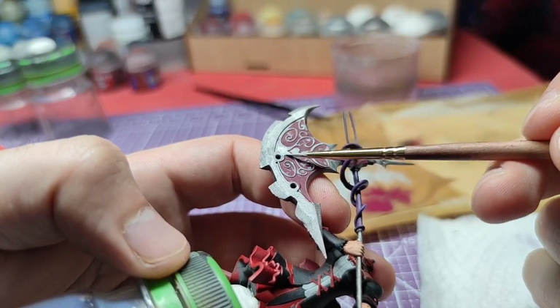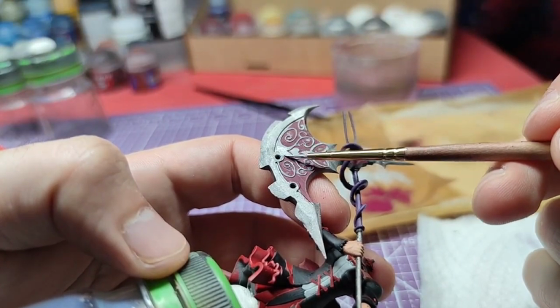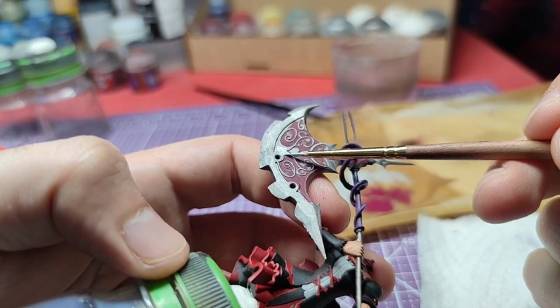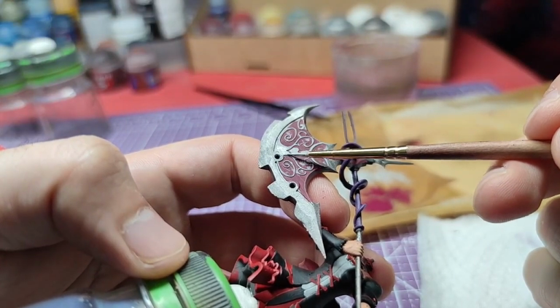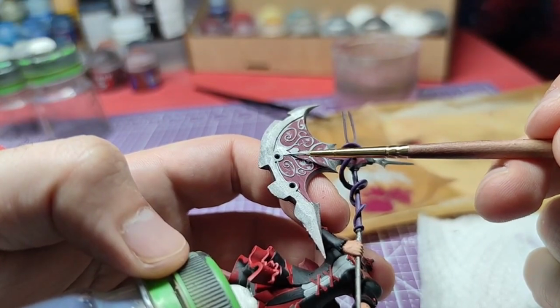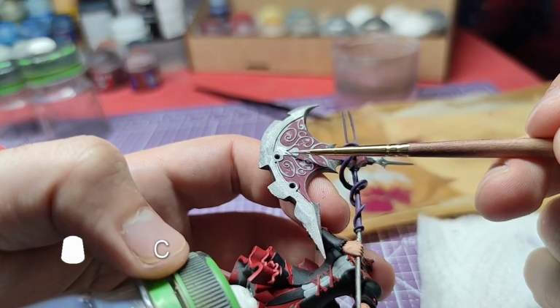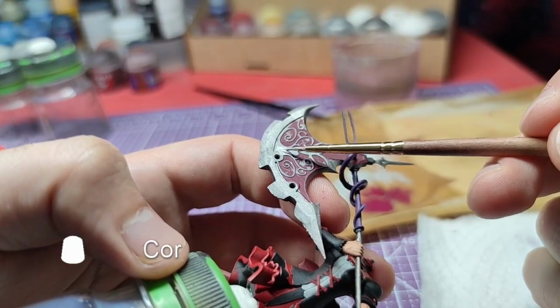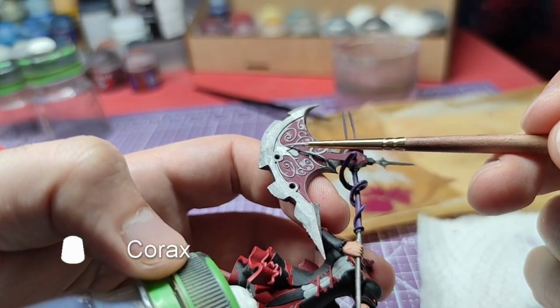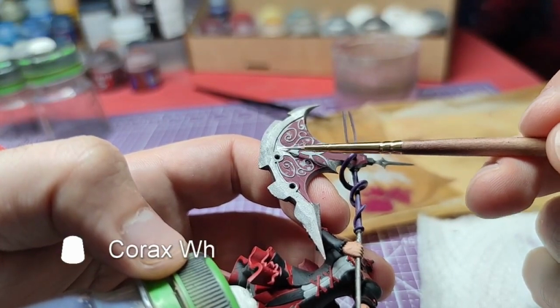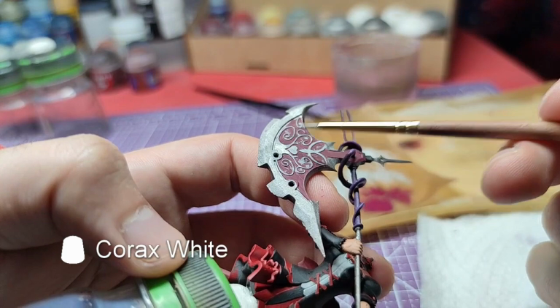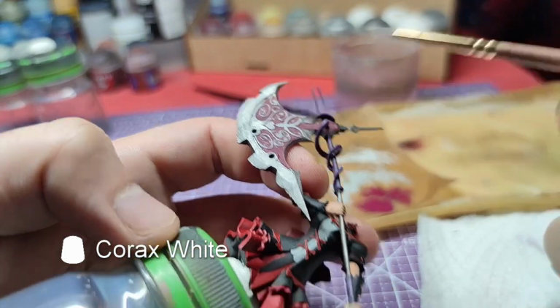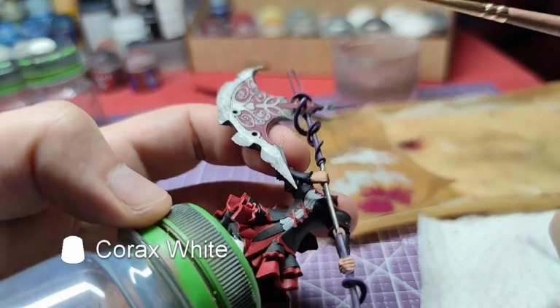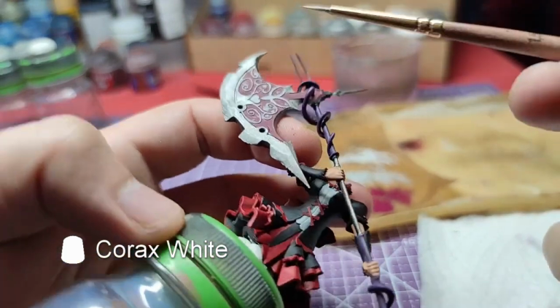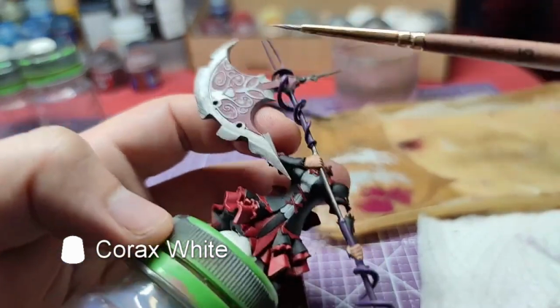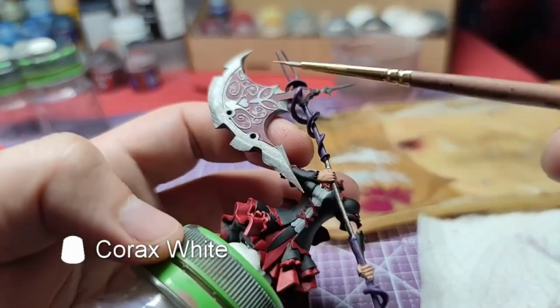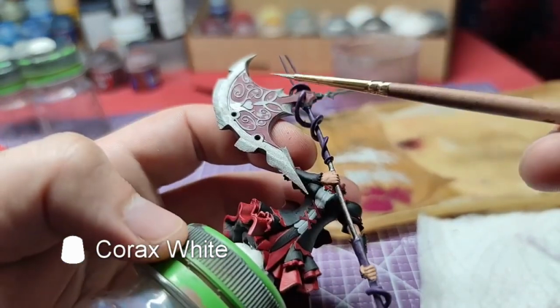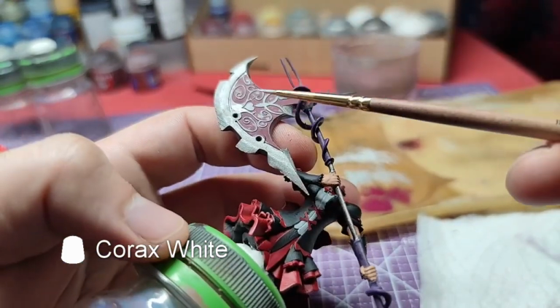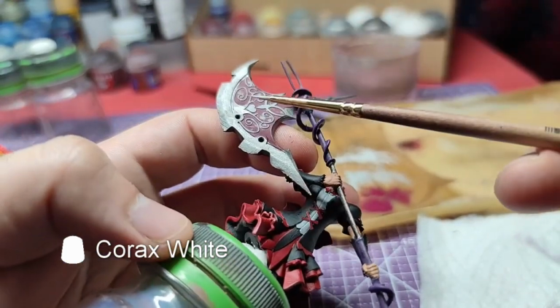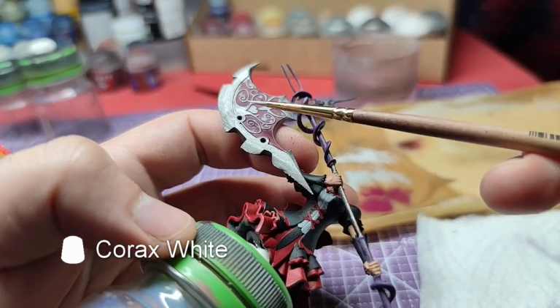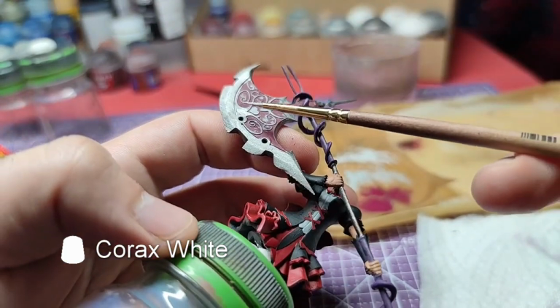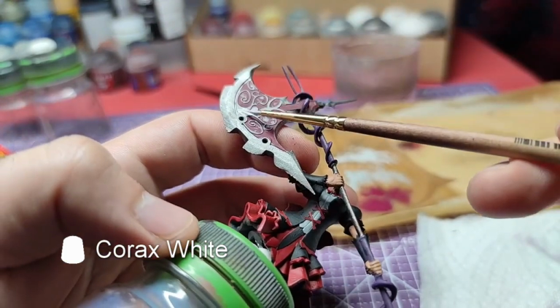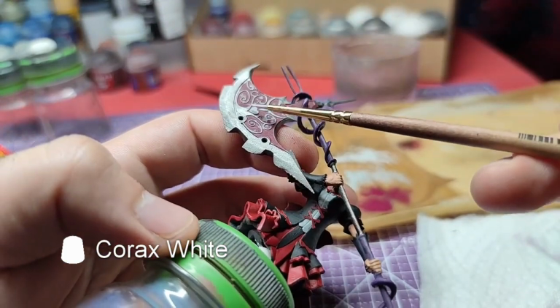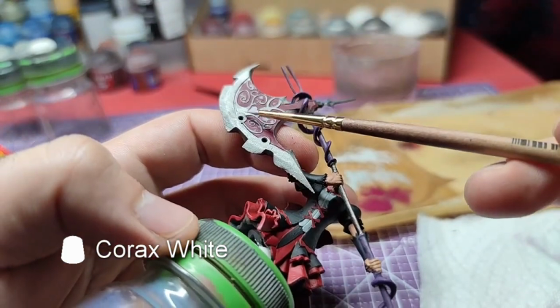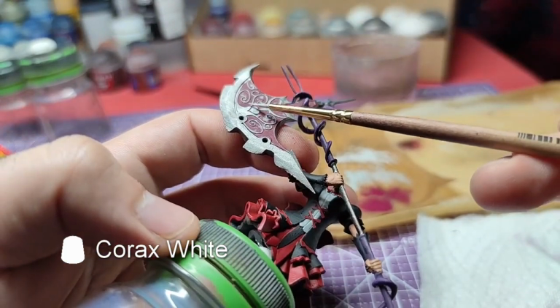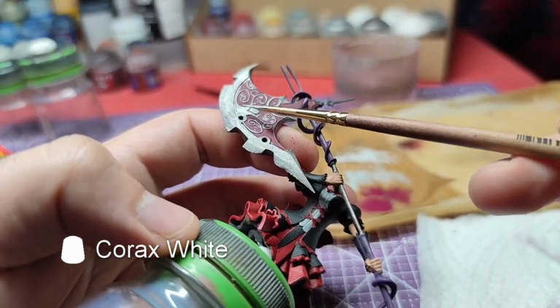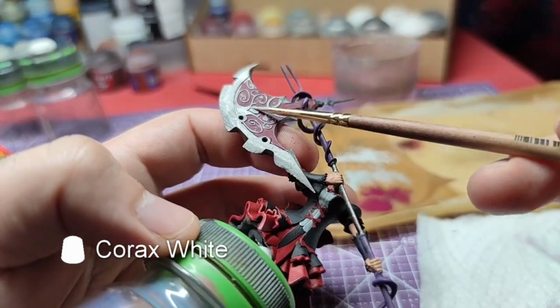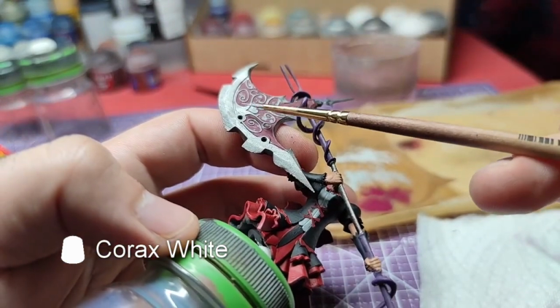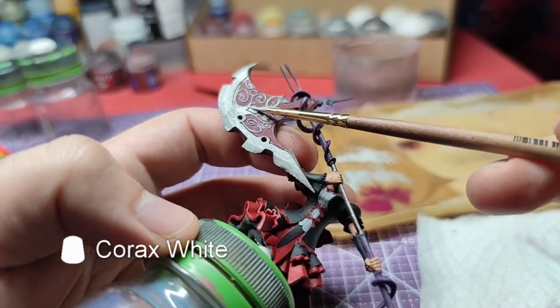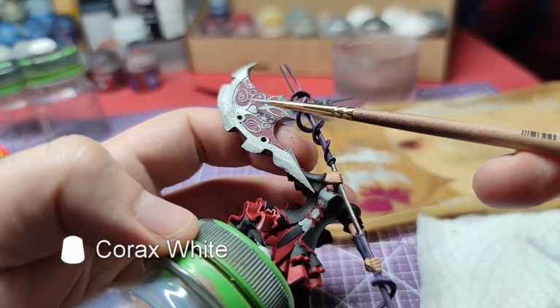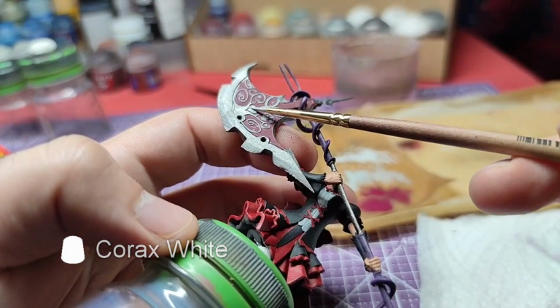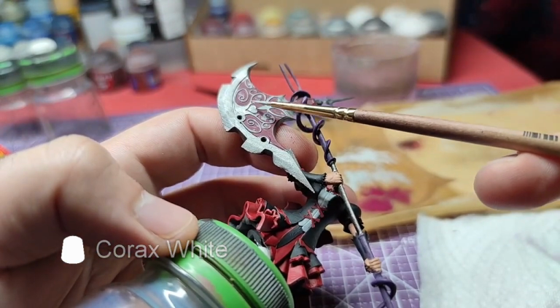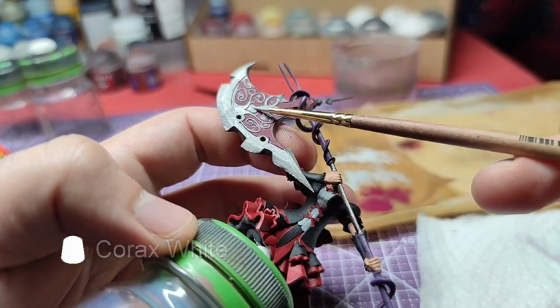Using the same technique with Corax White, we will overlay the Grey Seer.